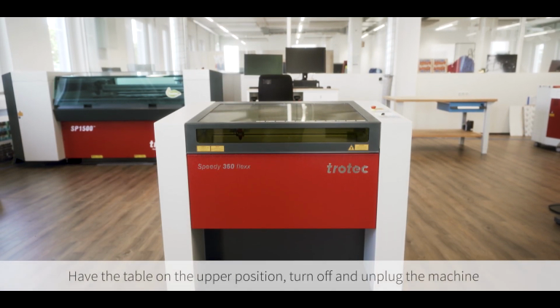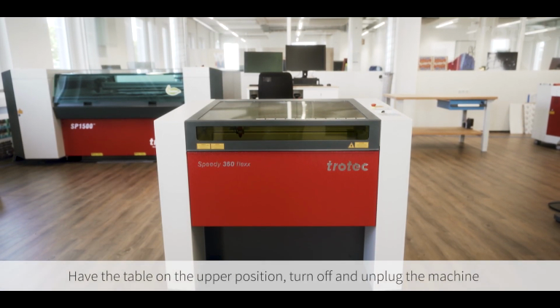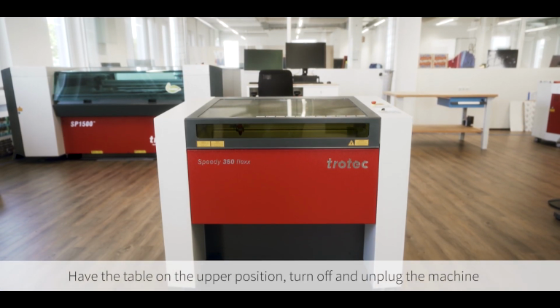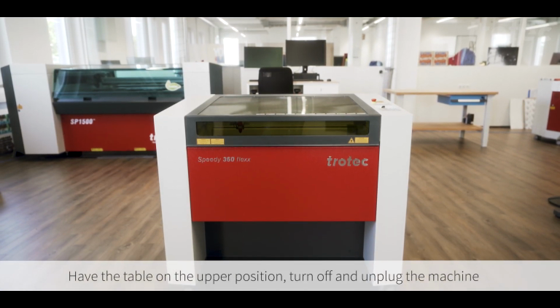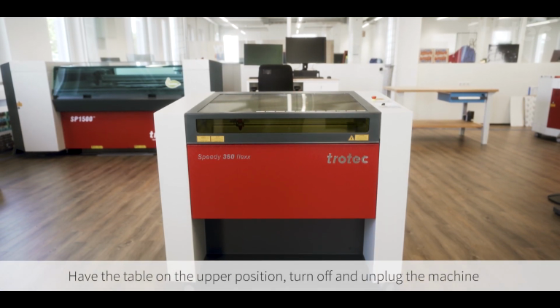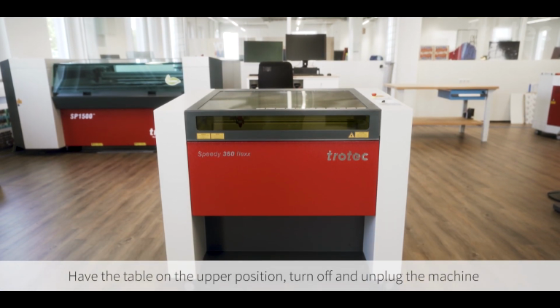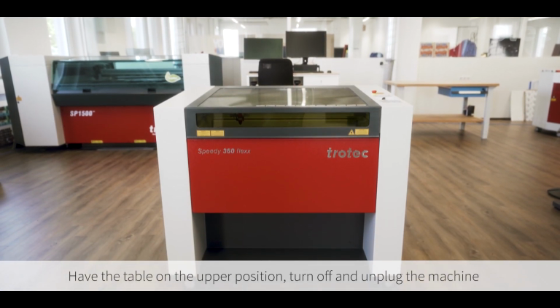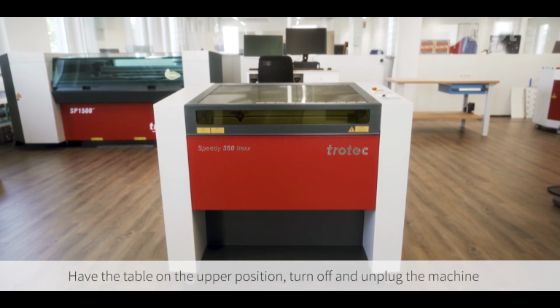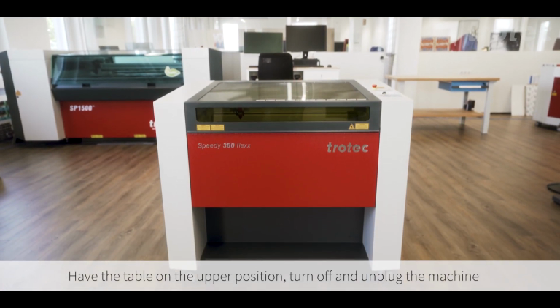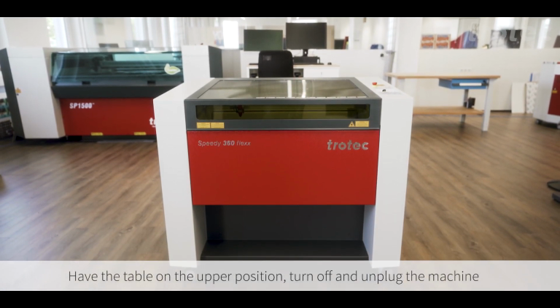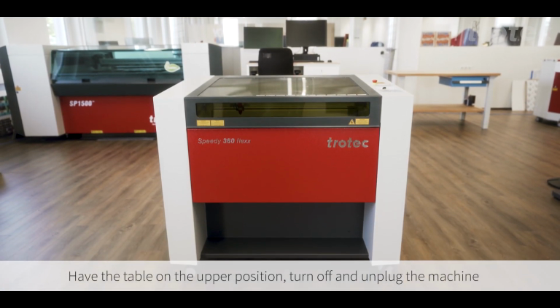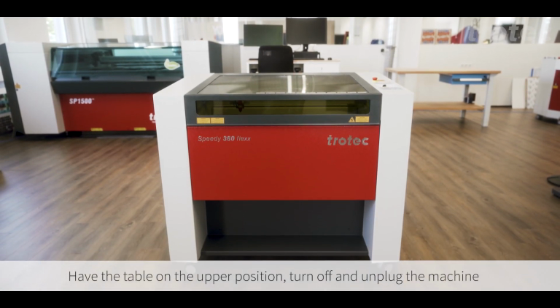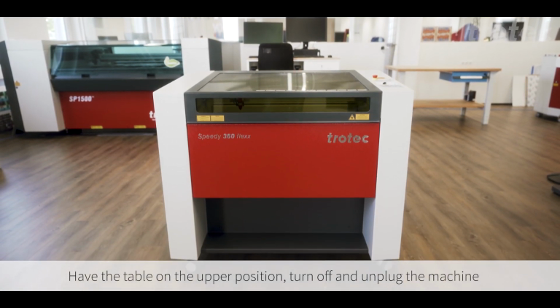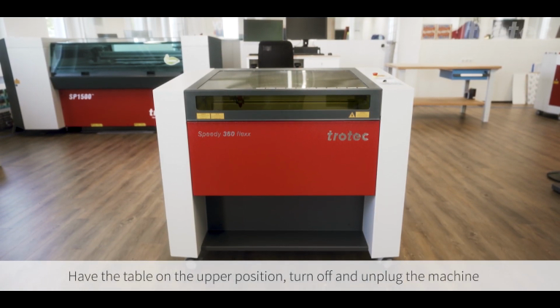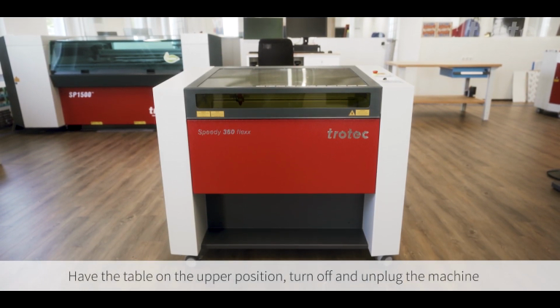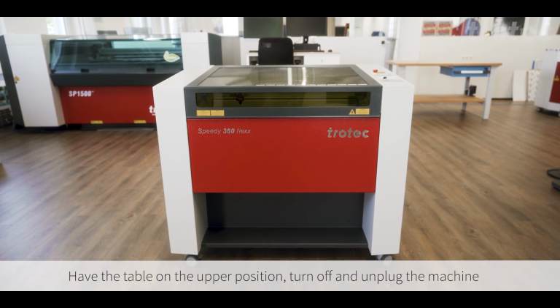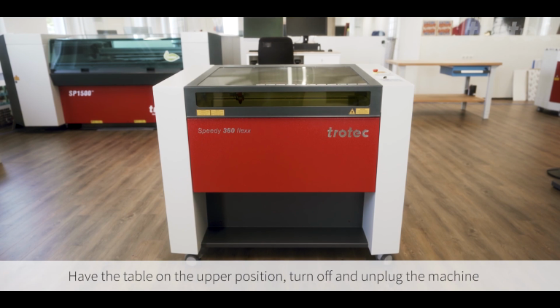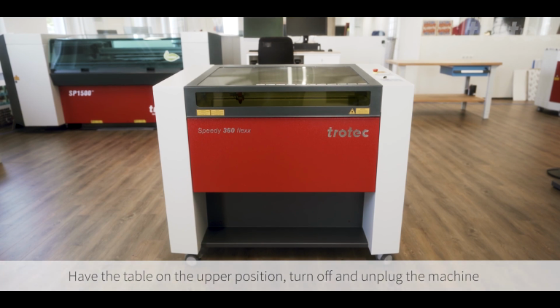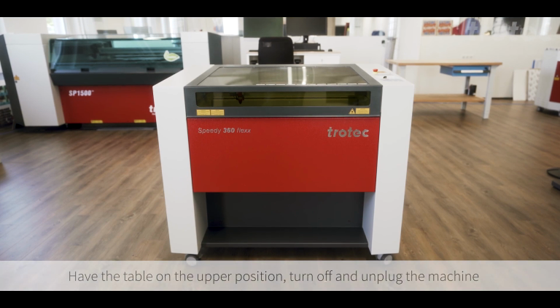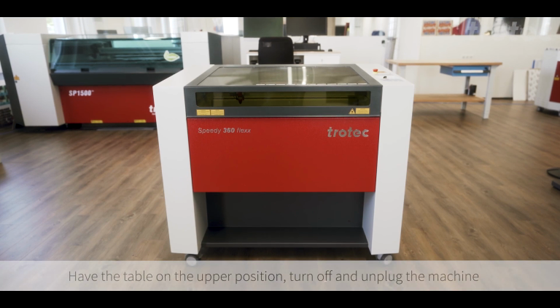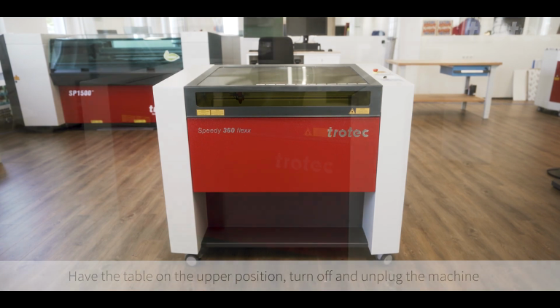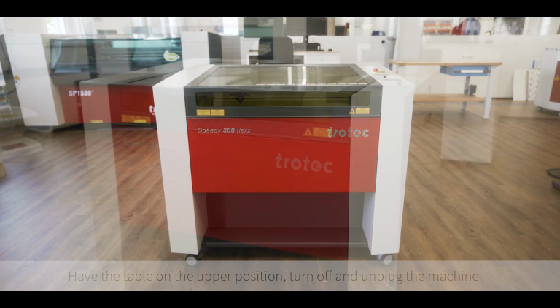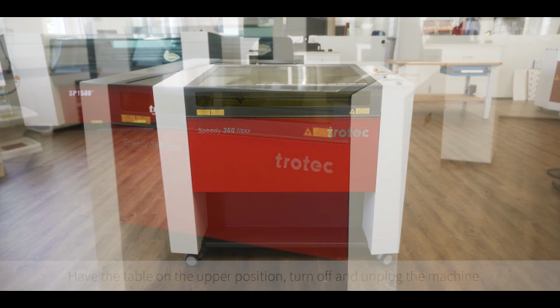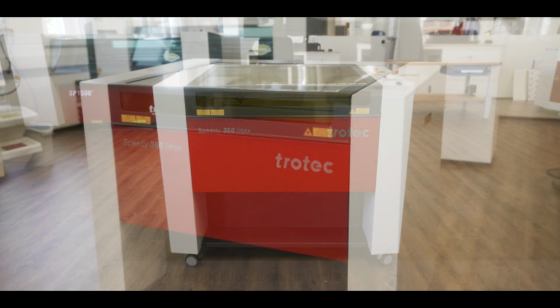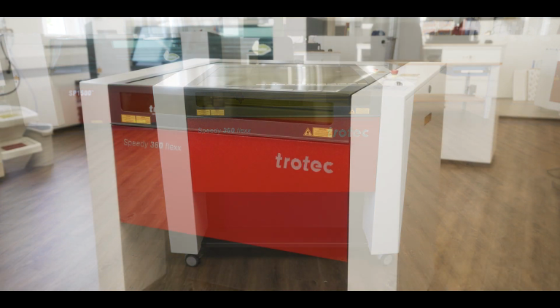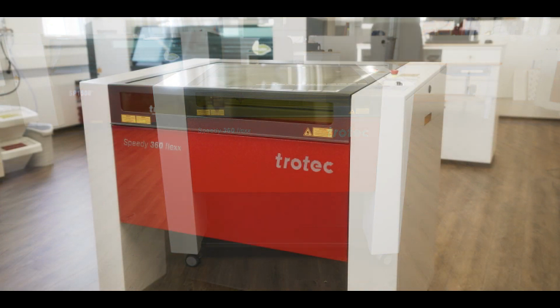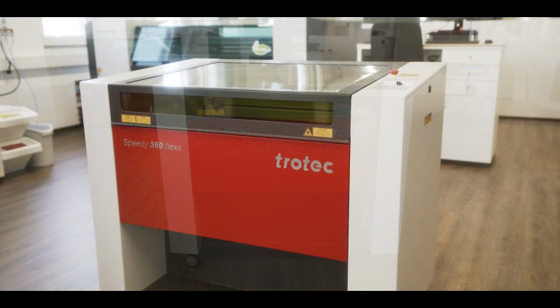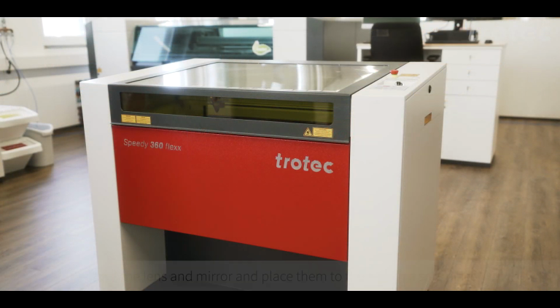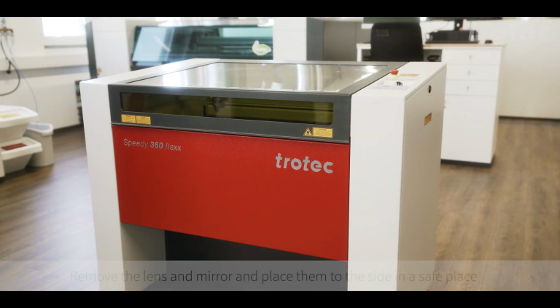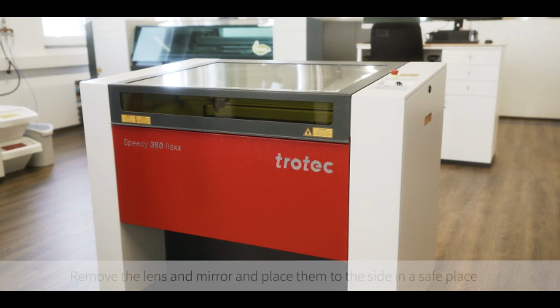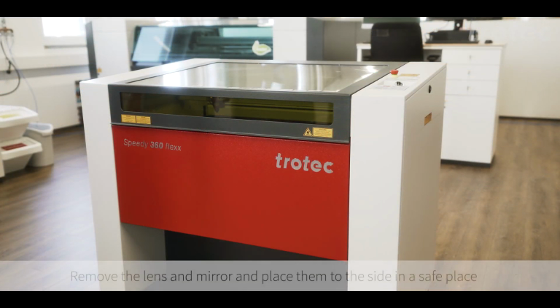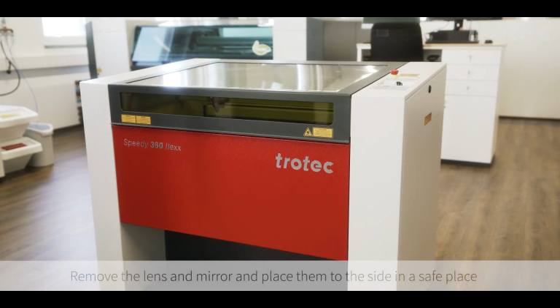First make sure you have the table in the upmost position, turn the laser off and then unplug the machine.